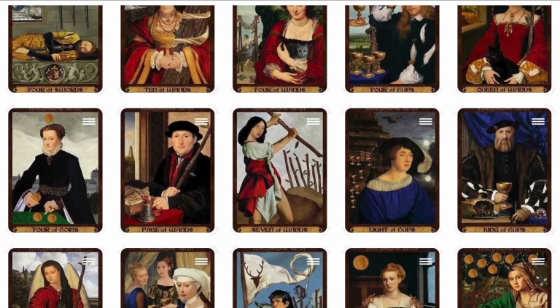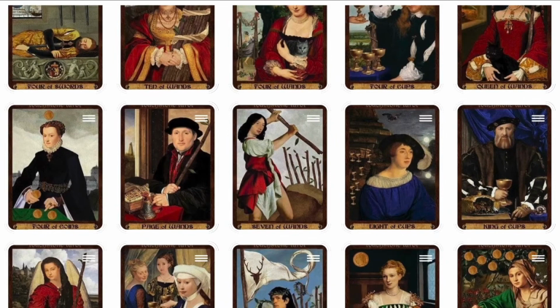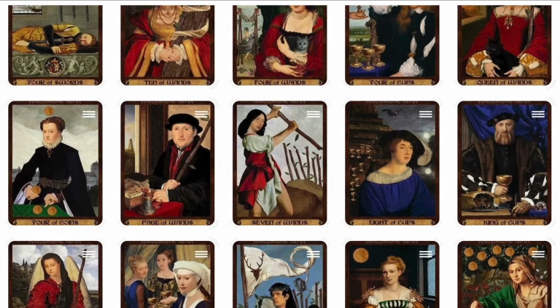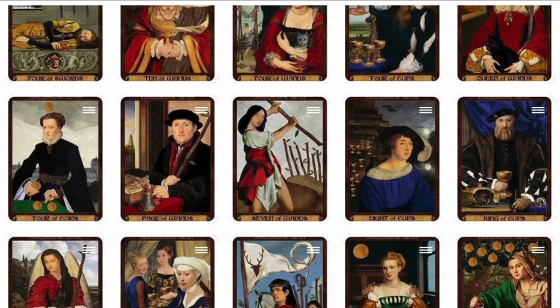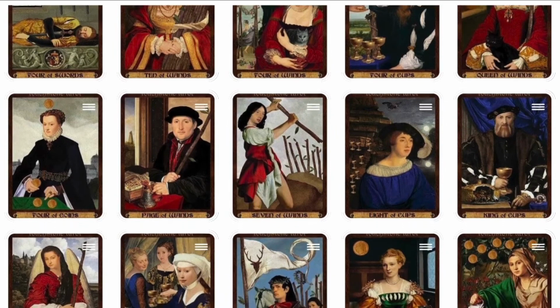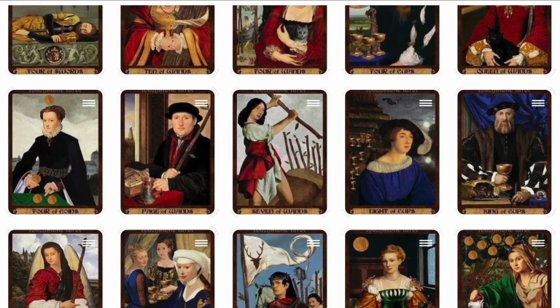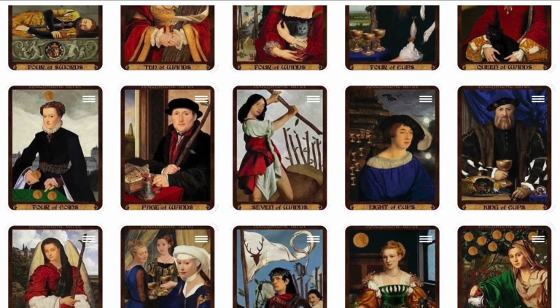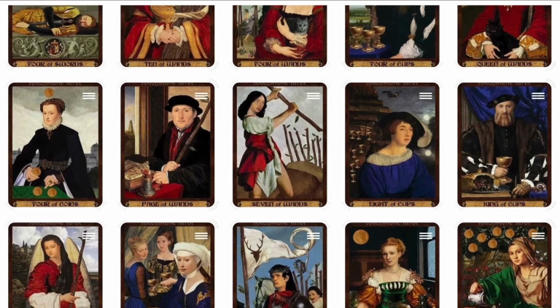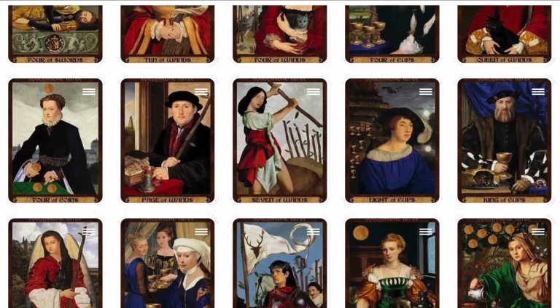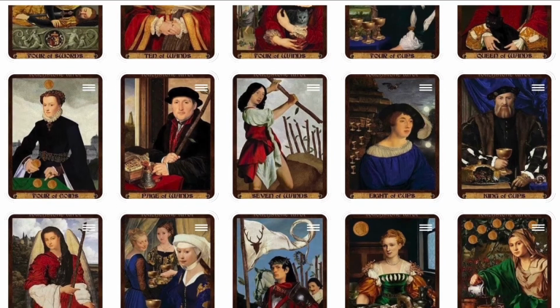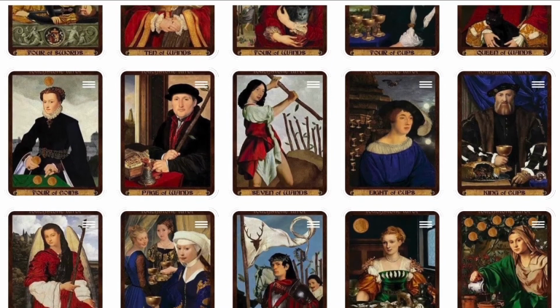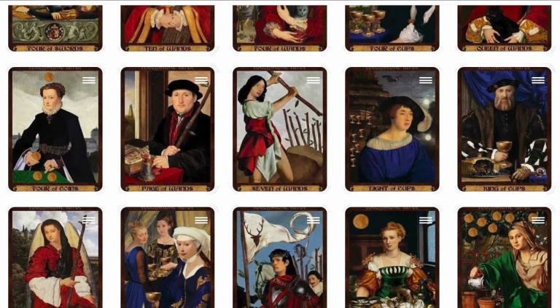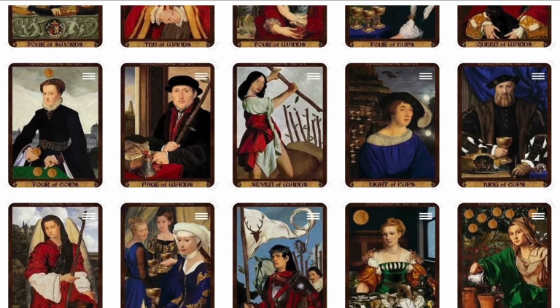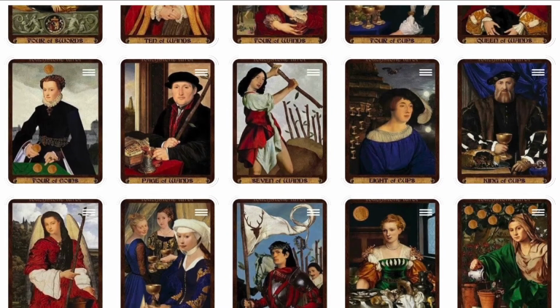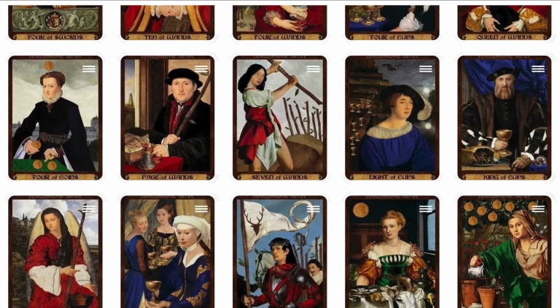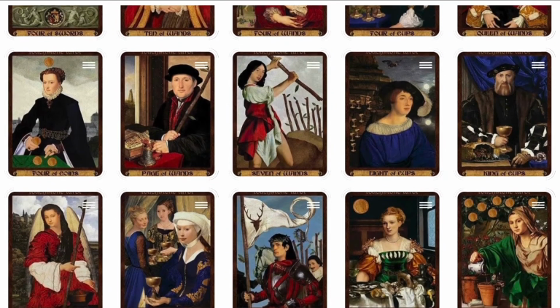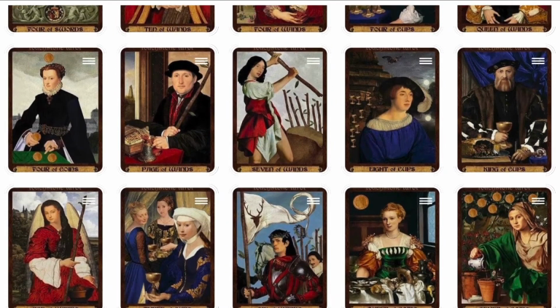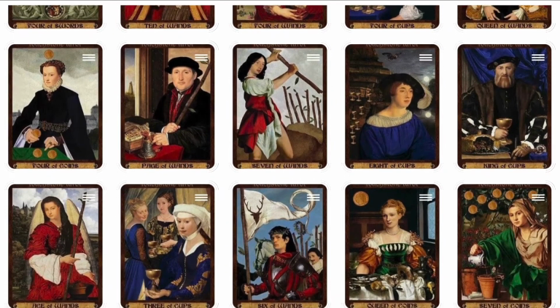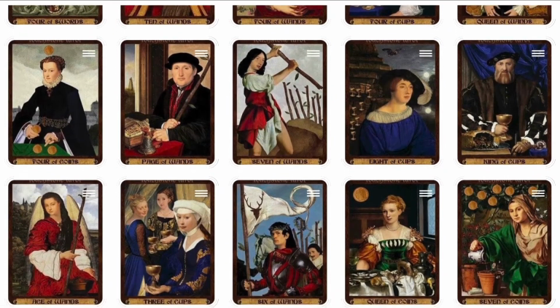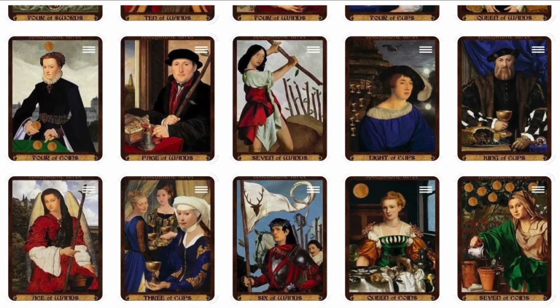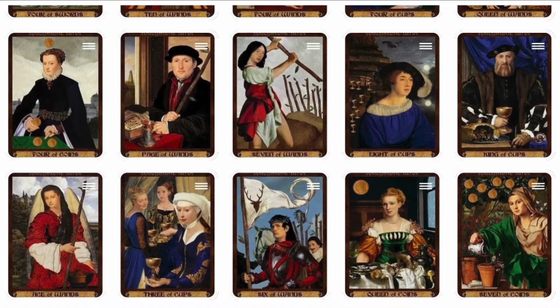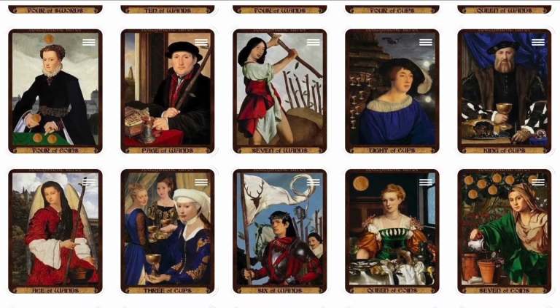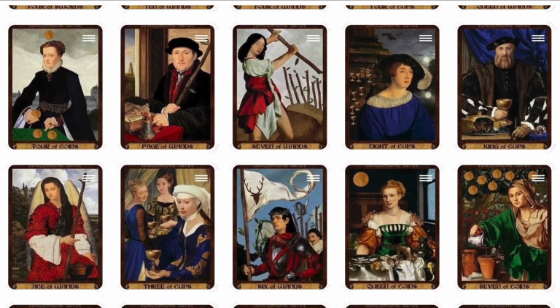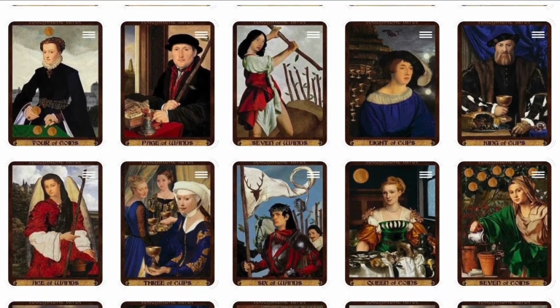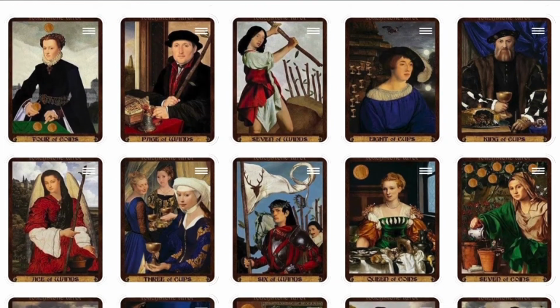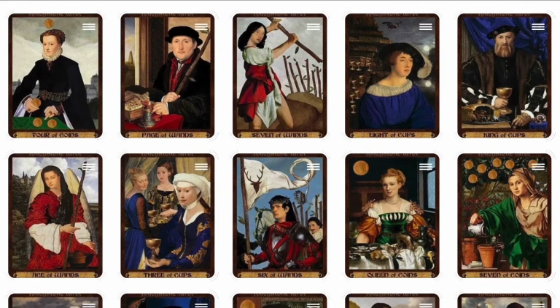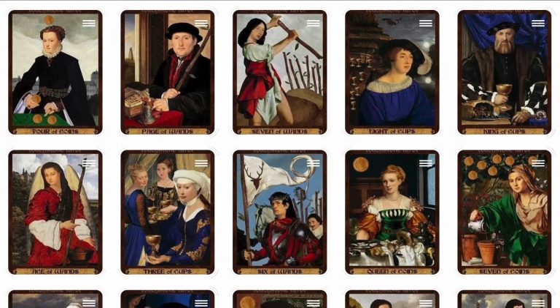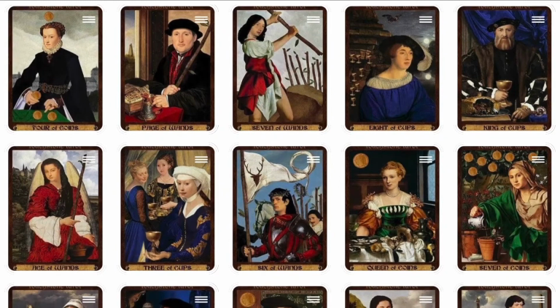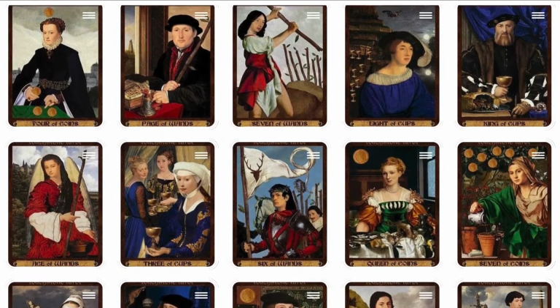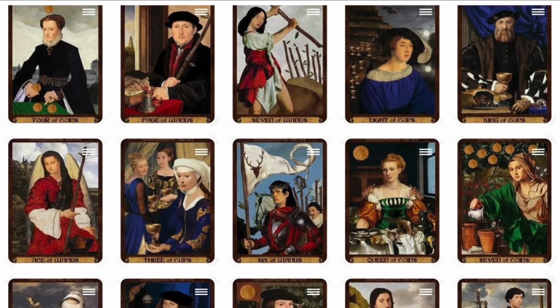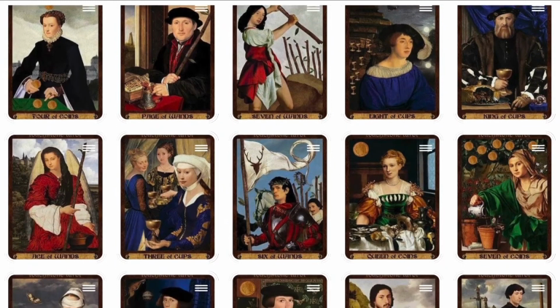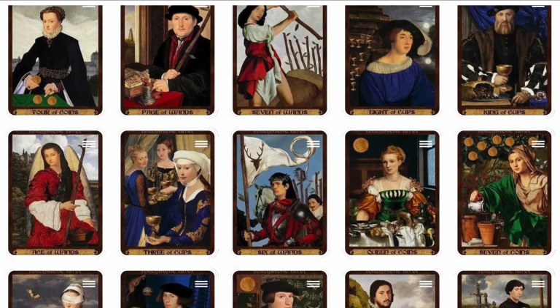The 108-page illustrated guidebook includes card meanings, card spreads, and art references.